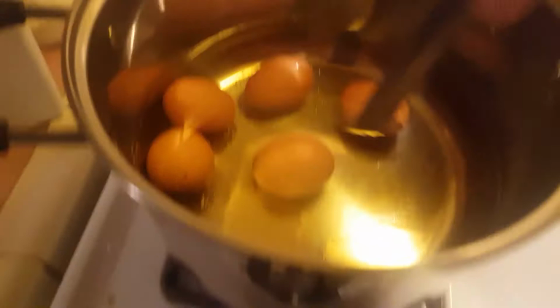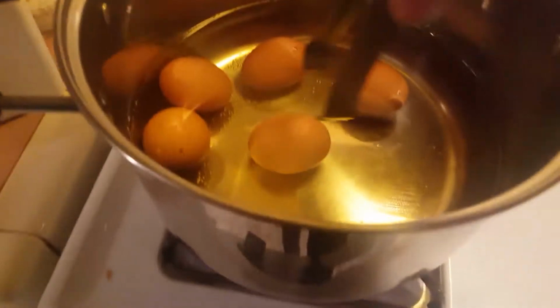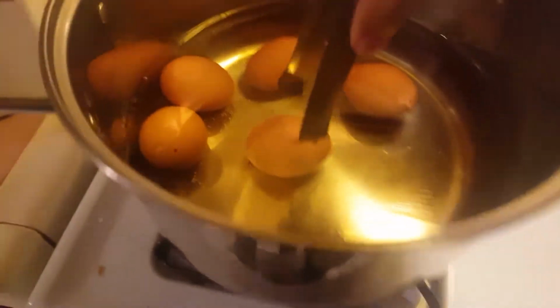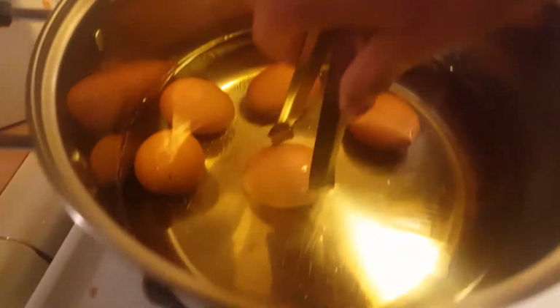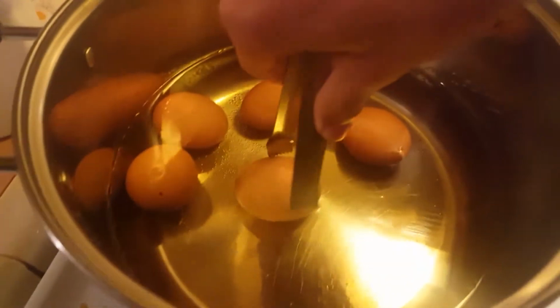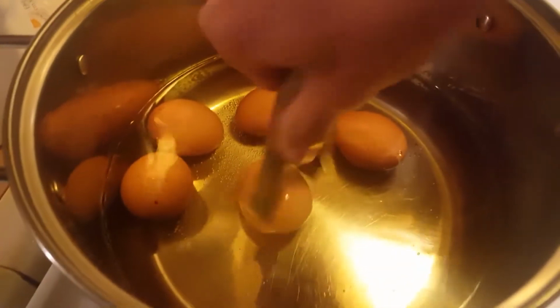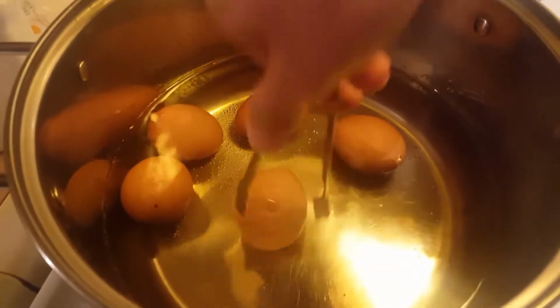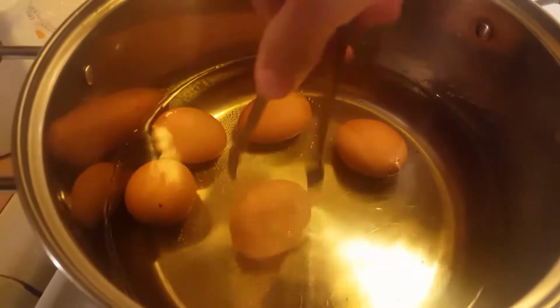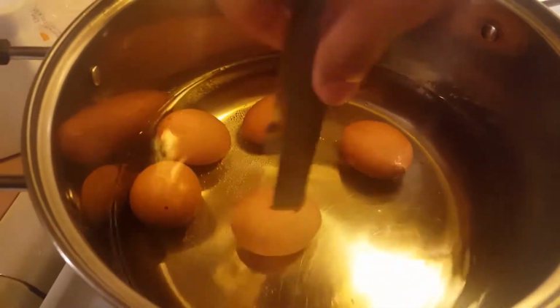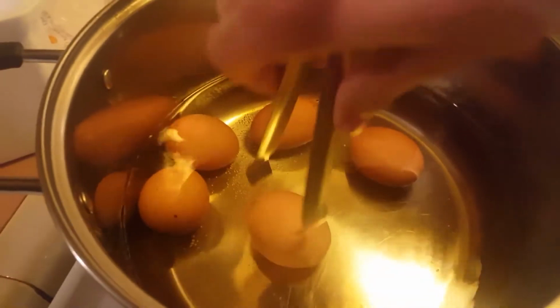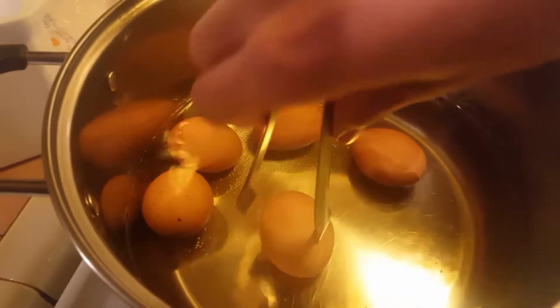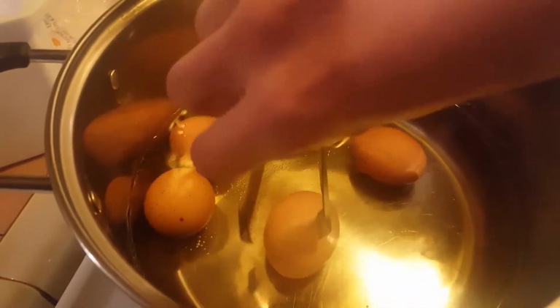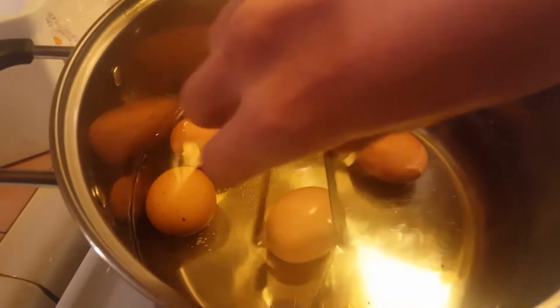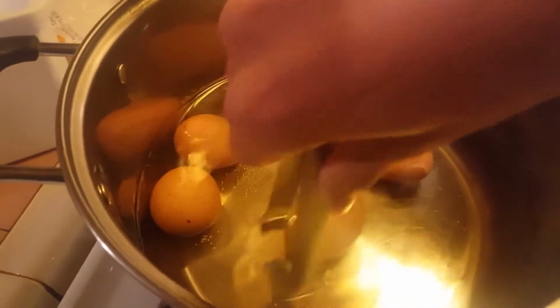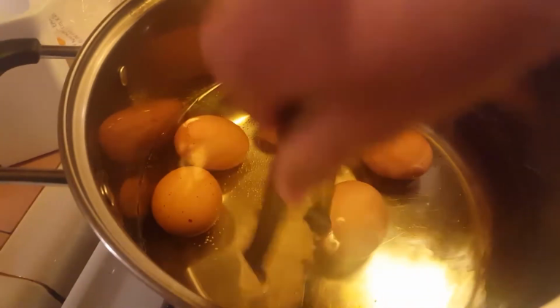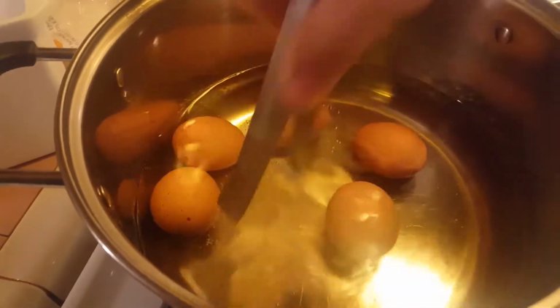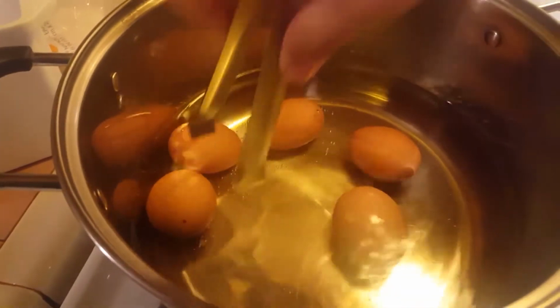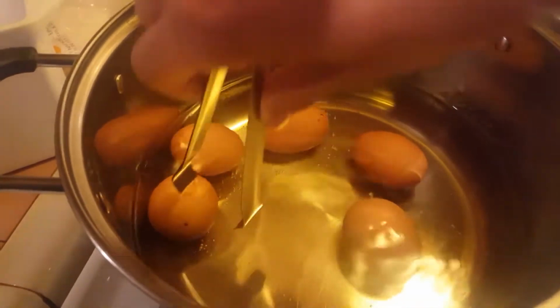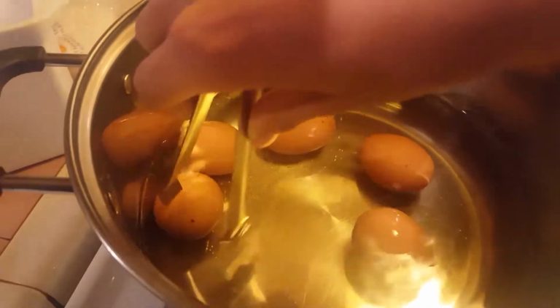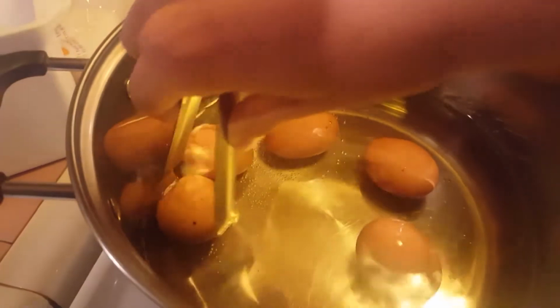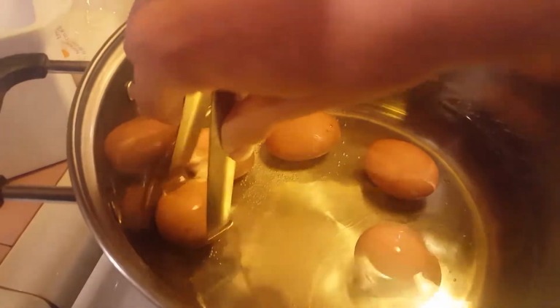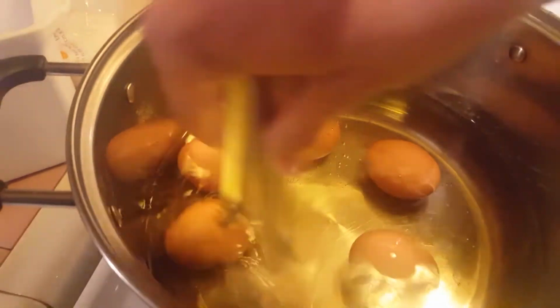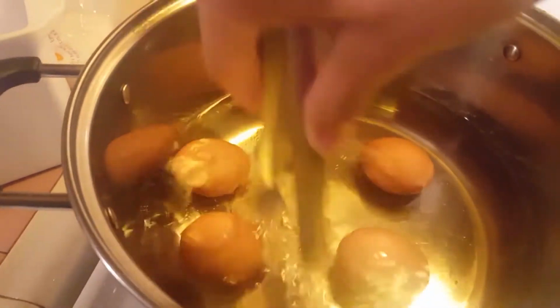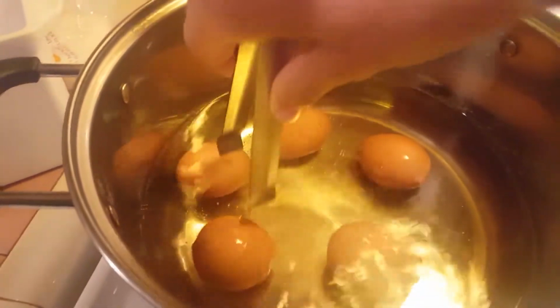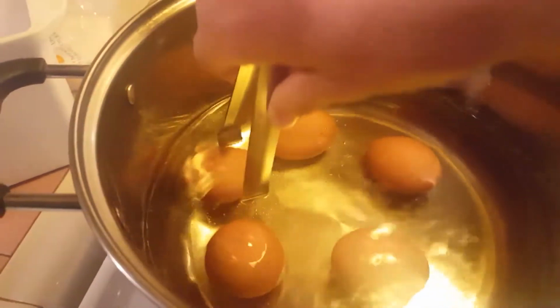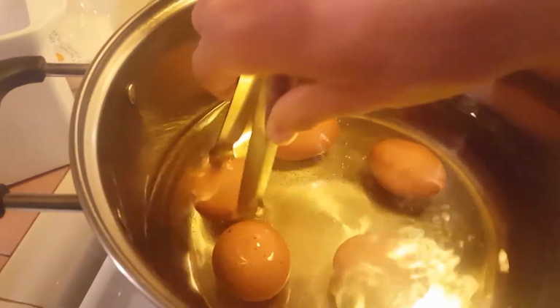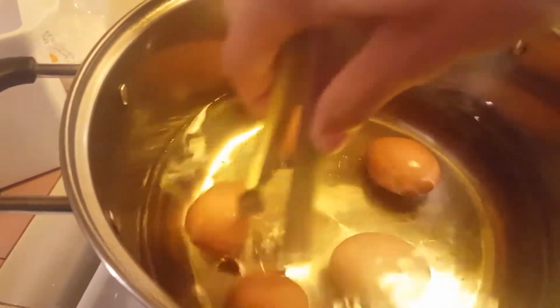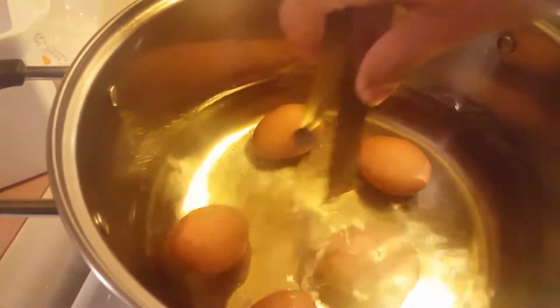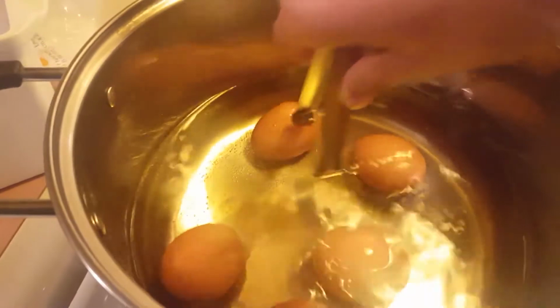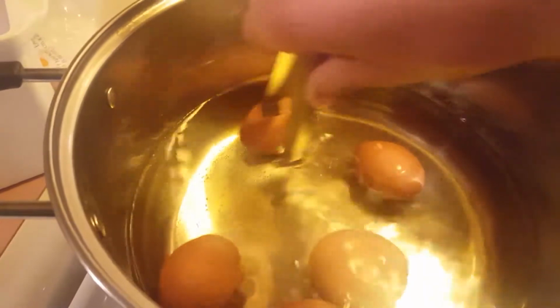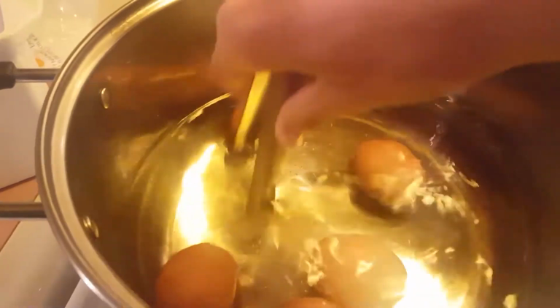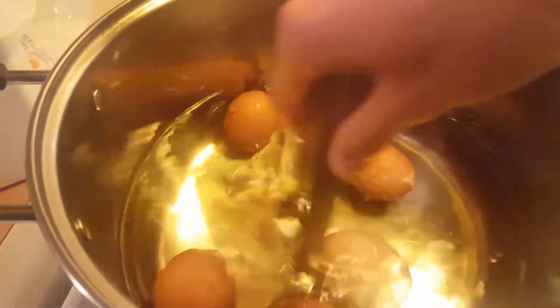Now you gotta make sure to flip around. I believe you gotta flip them like this — I'm not too sure, but you just gotta go woohoo!